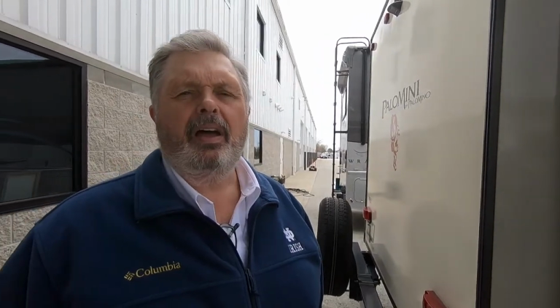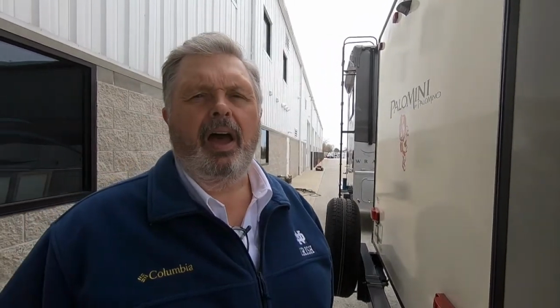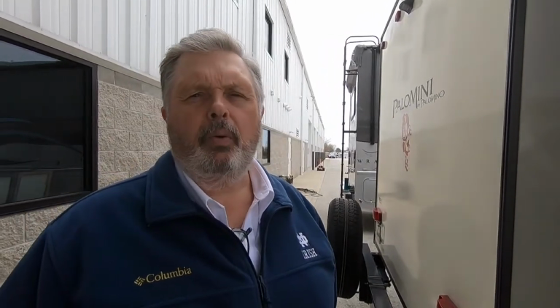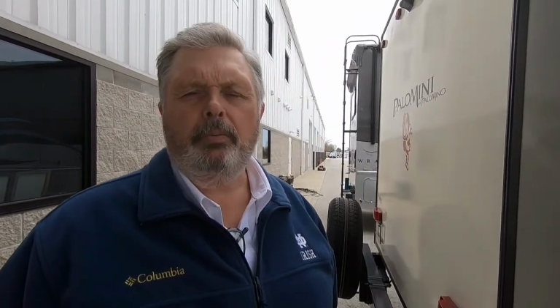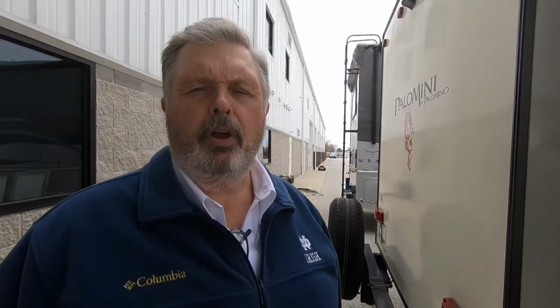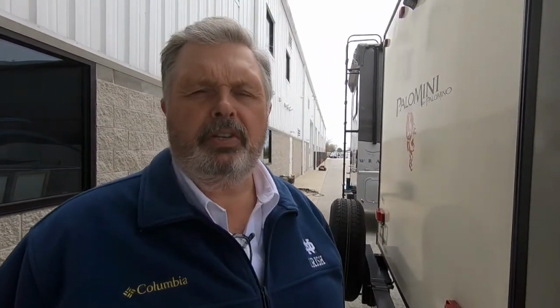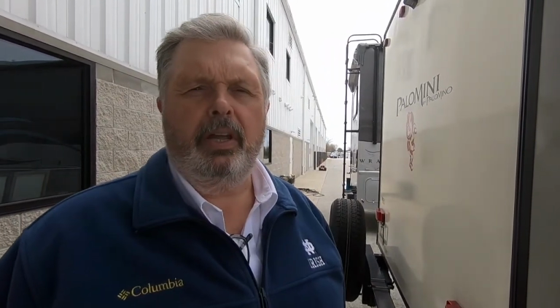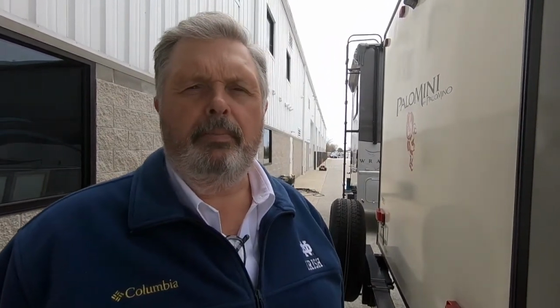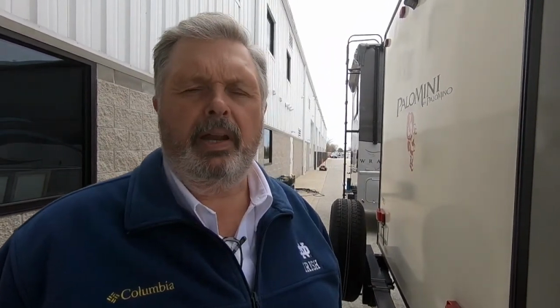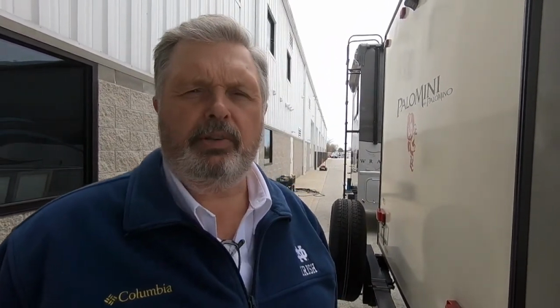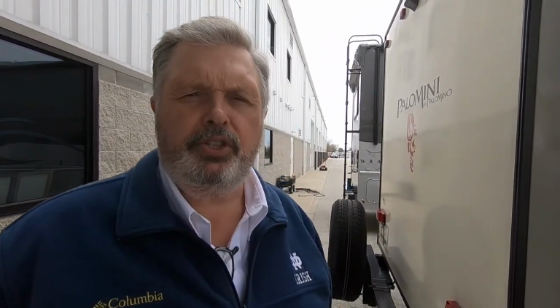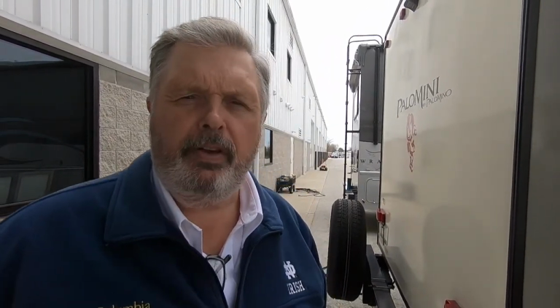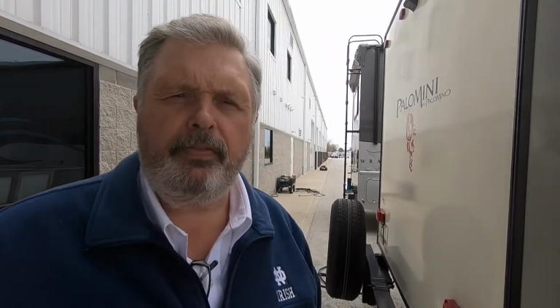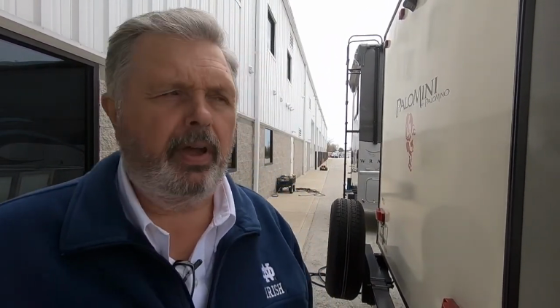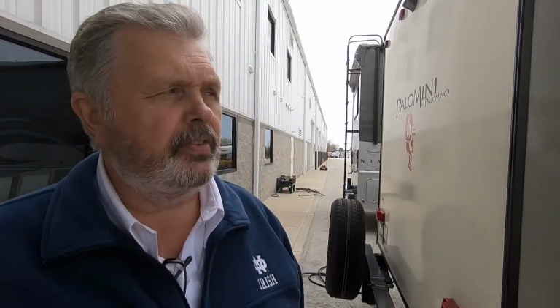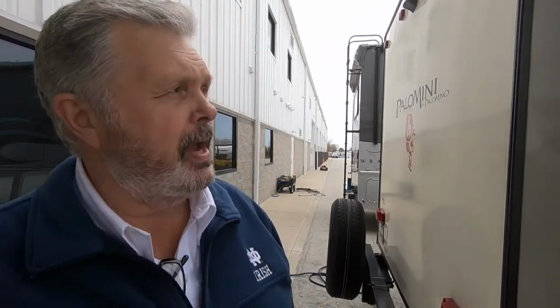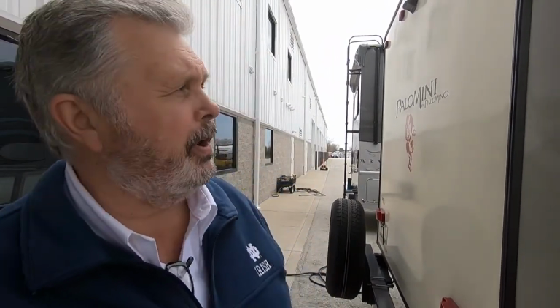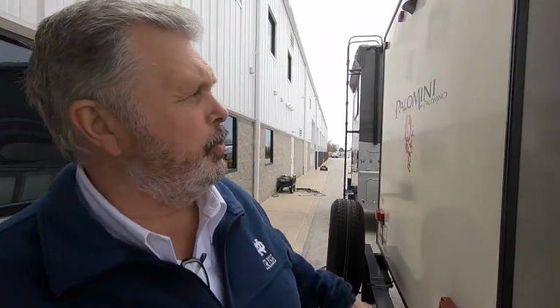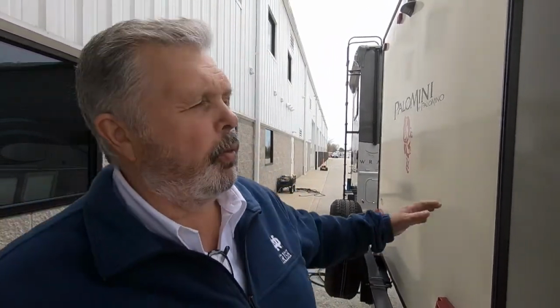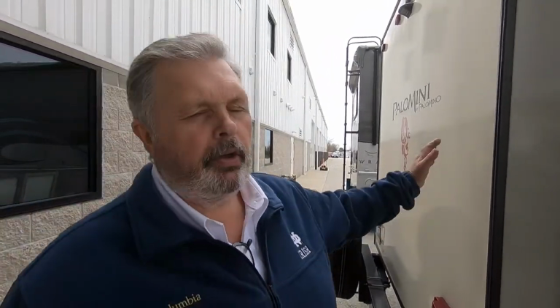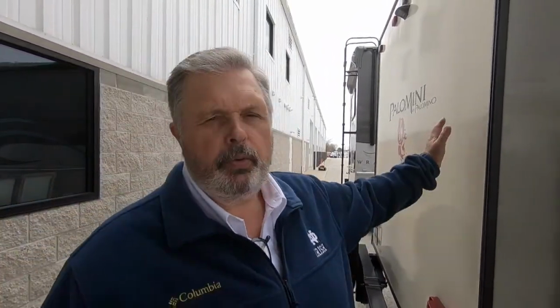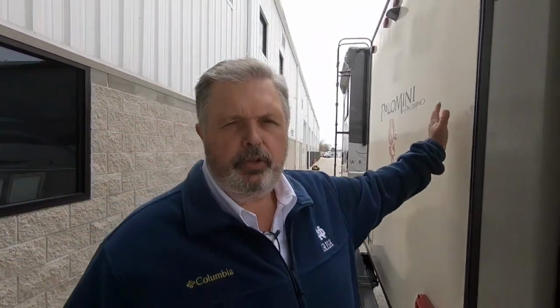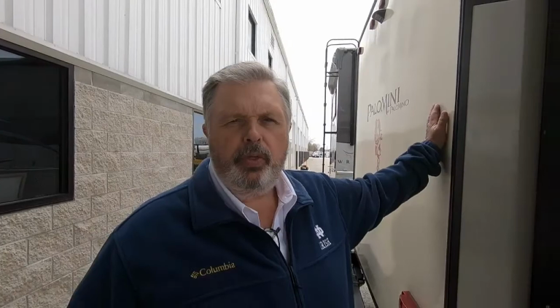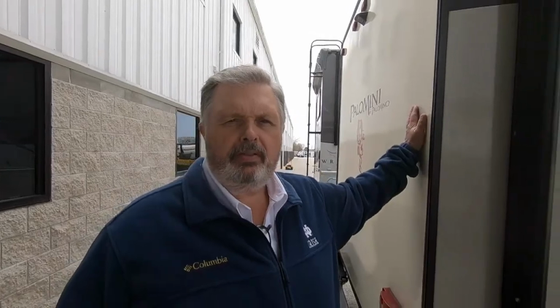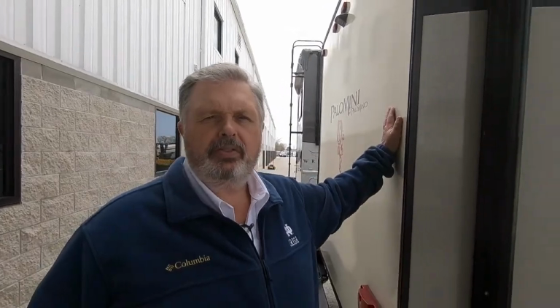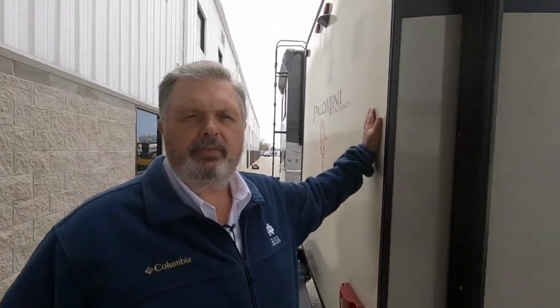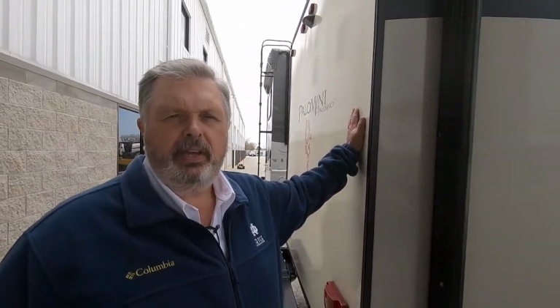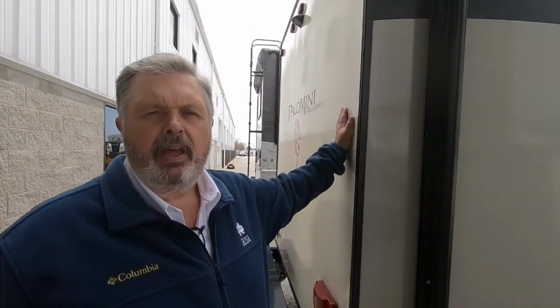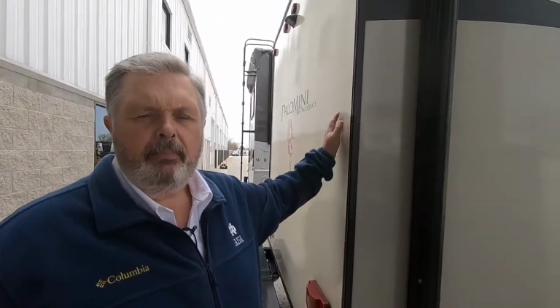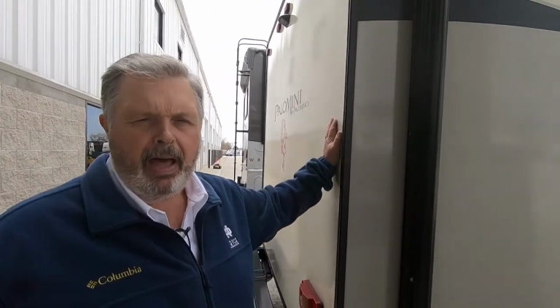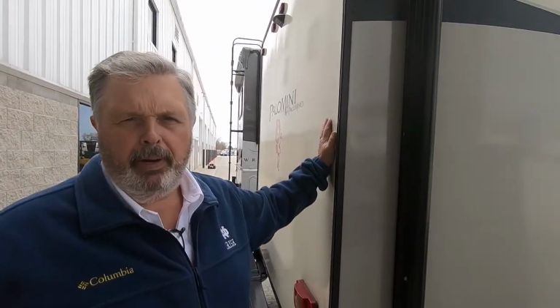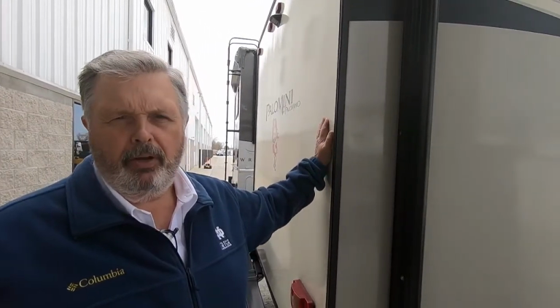Hi, welcome to RCD. My name is Jeff and today we're going to do a walkthrough of a 2017 Palomino.